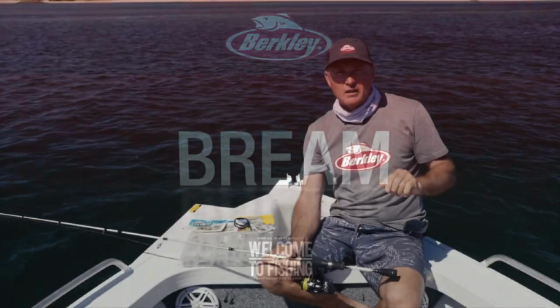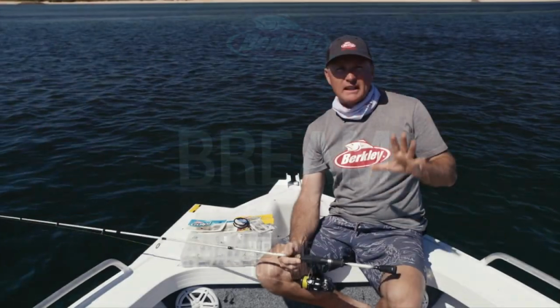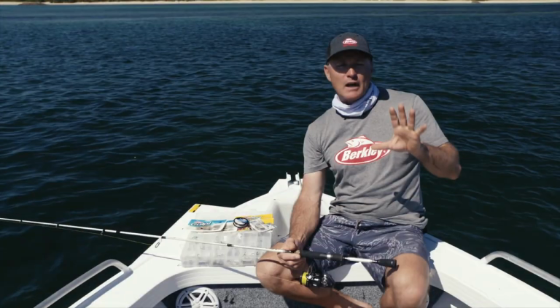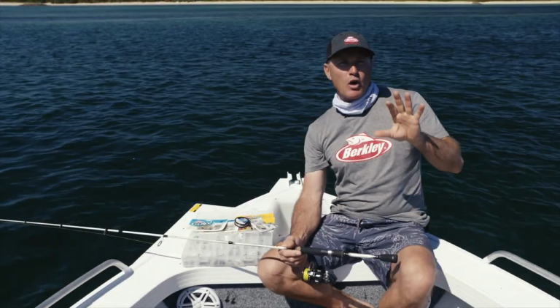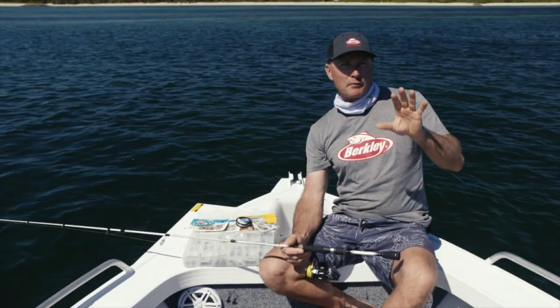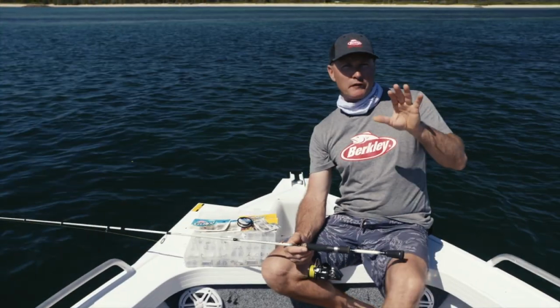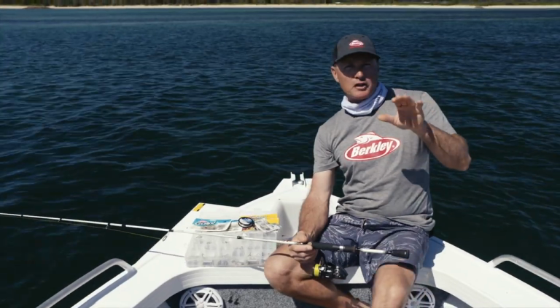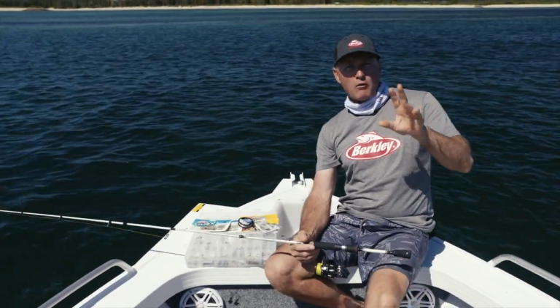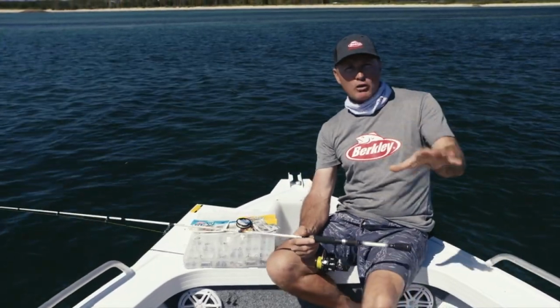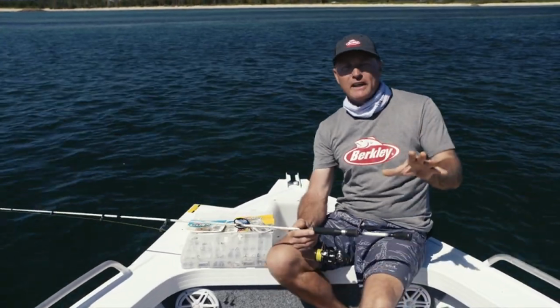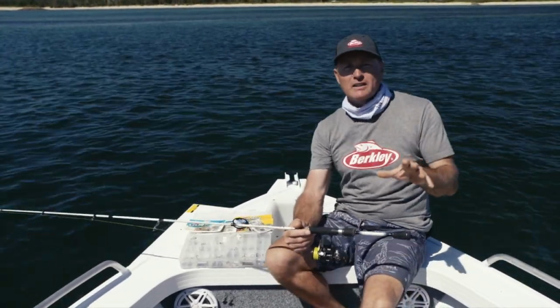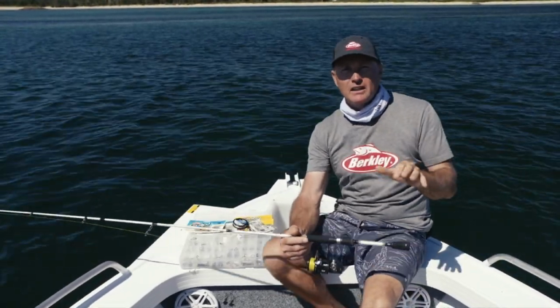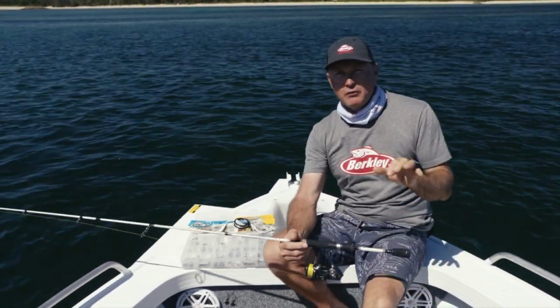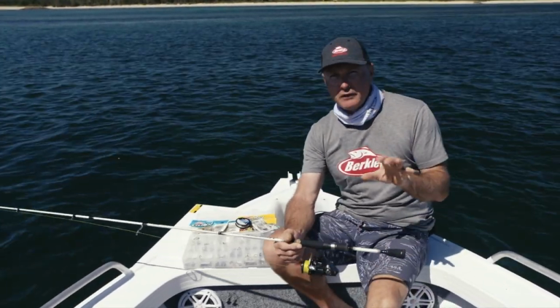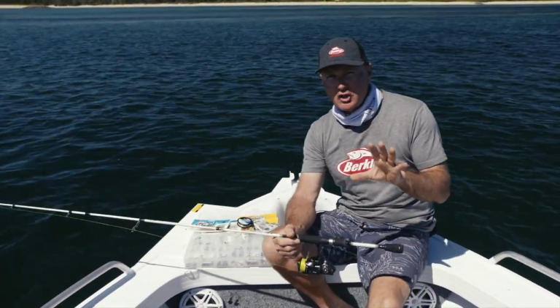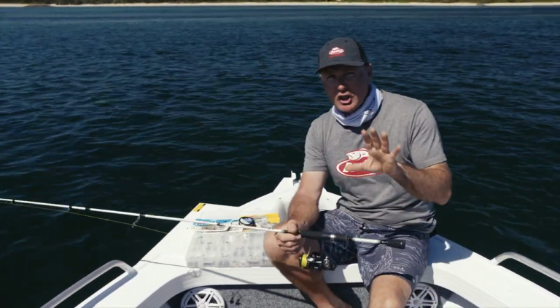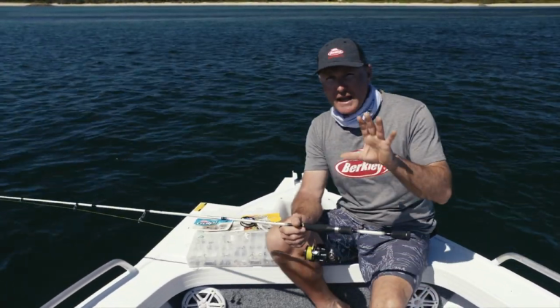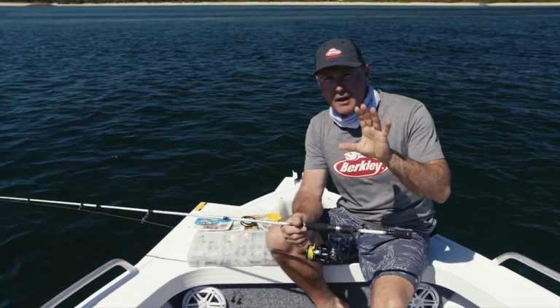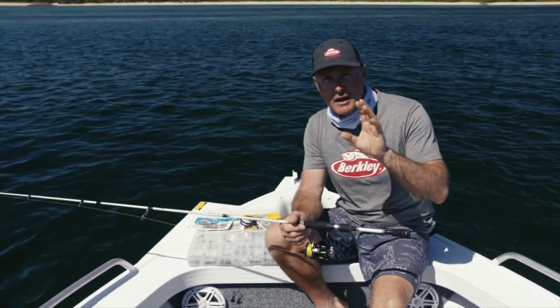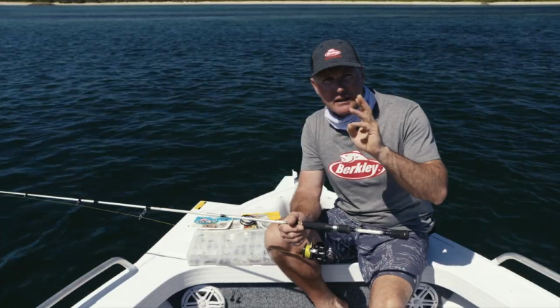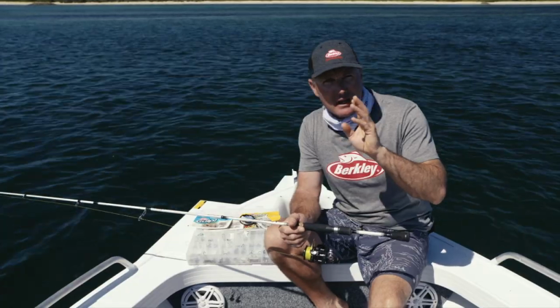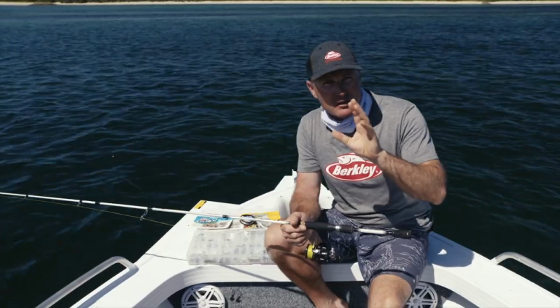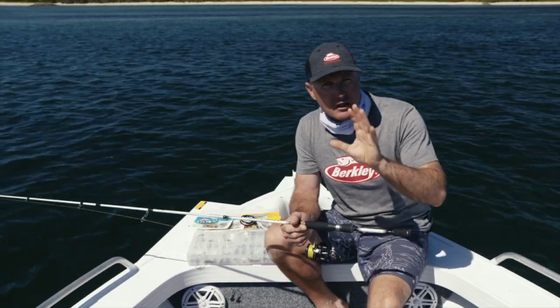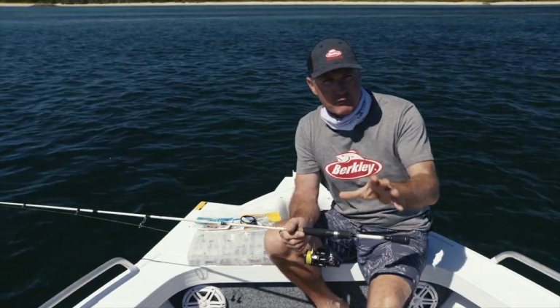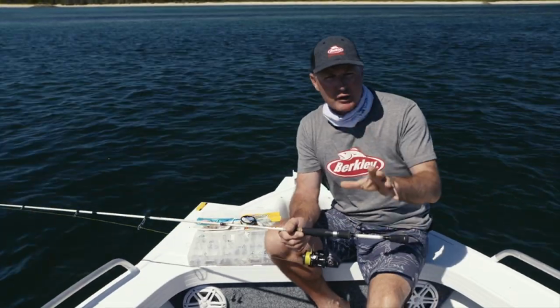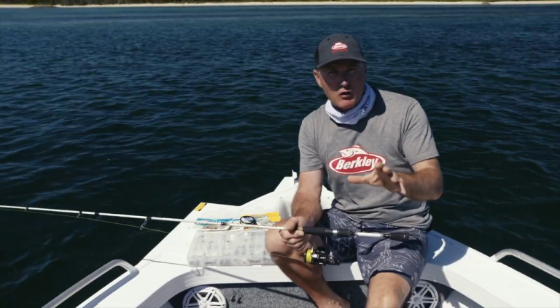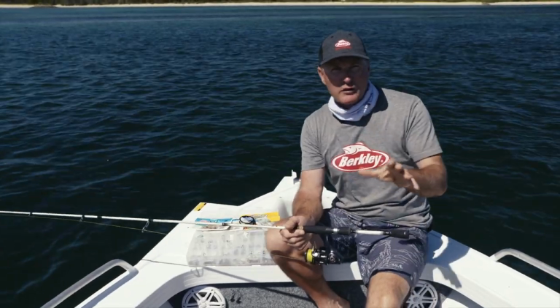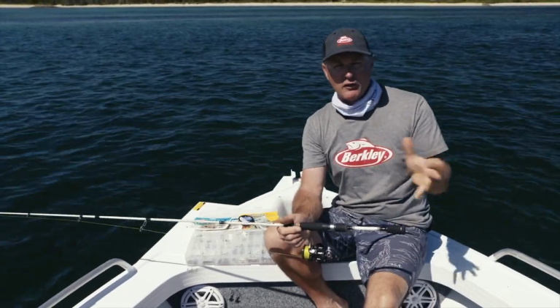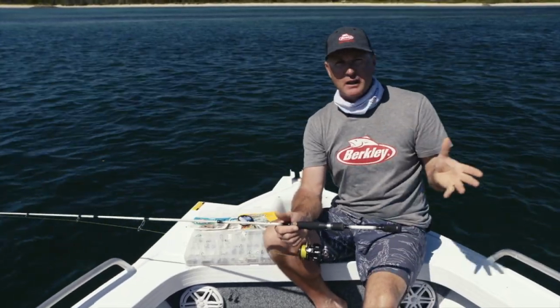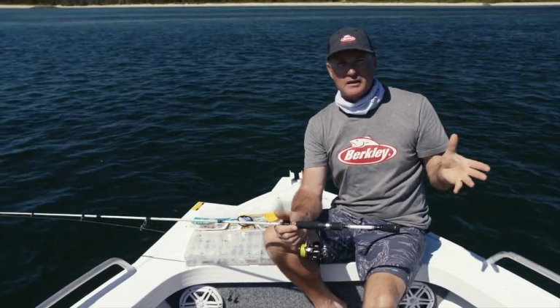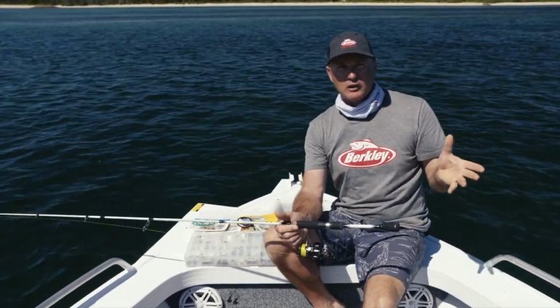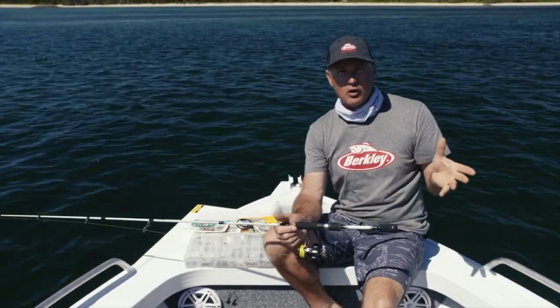G'day and welcome to Fishing. Michael Guest here to have a bit of a chat about catching bream on a soft plastic lure.